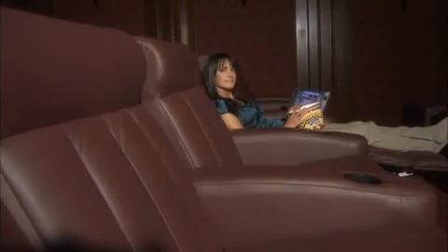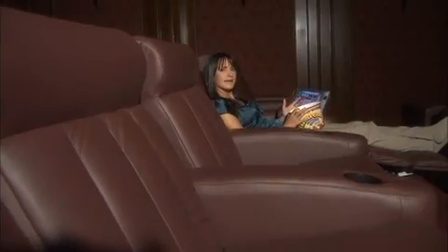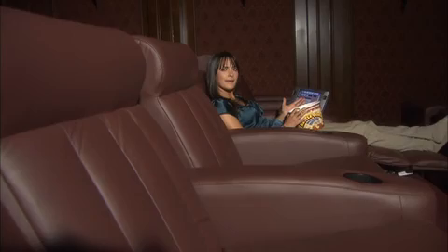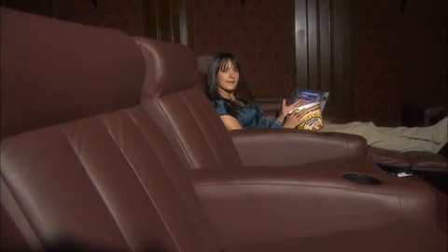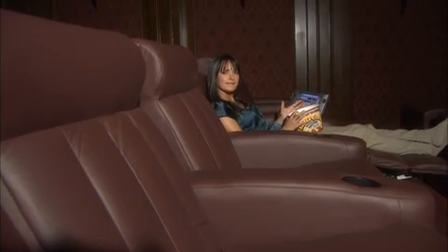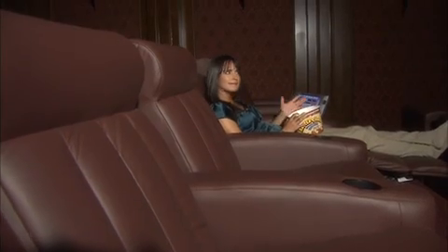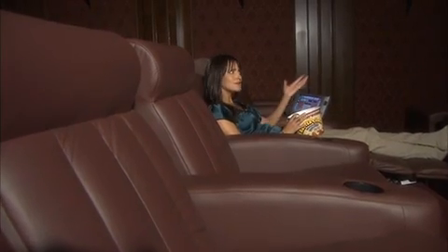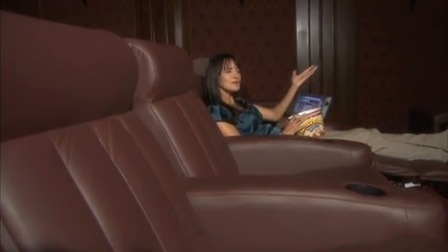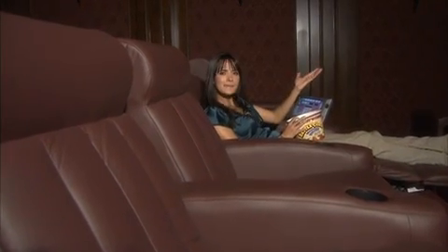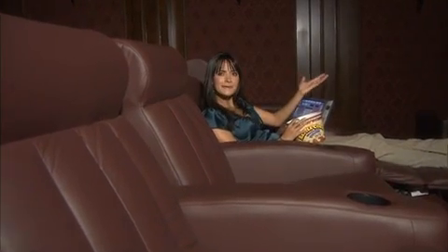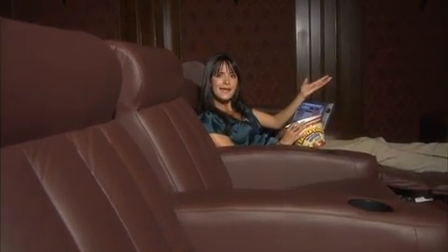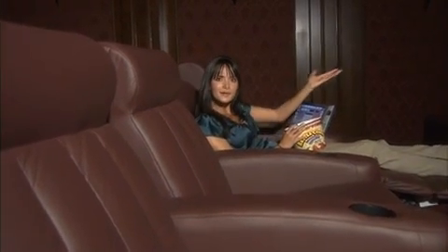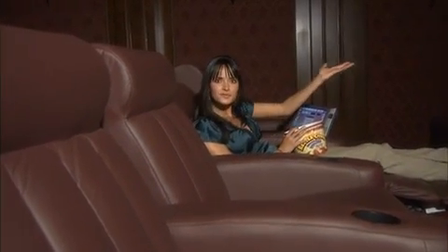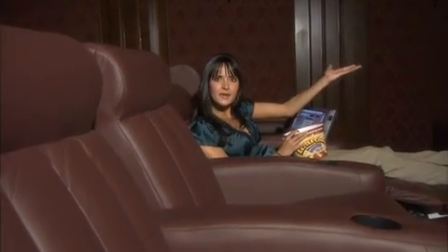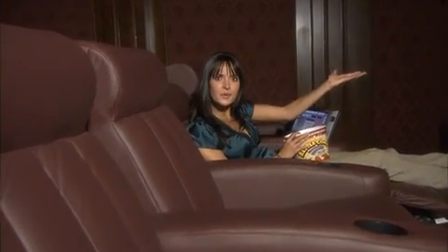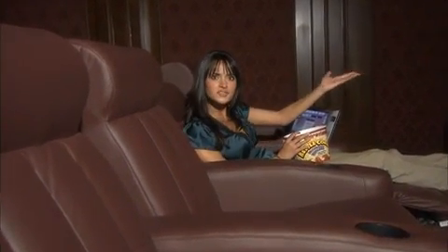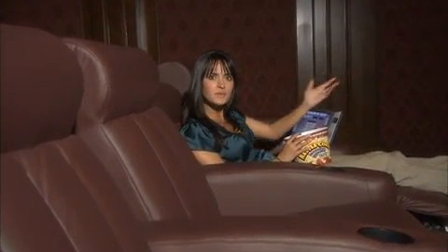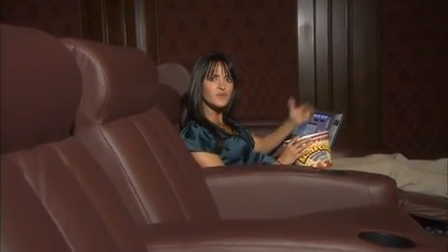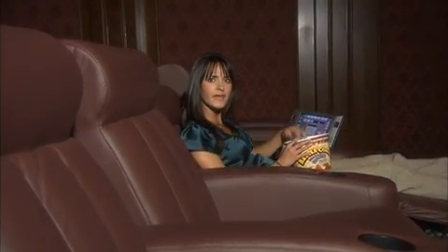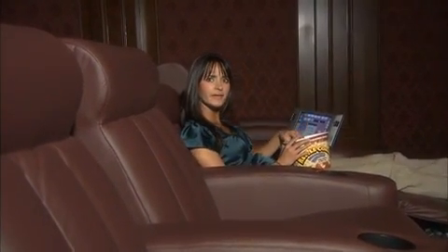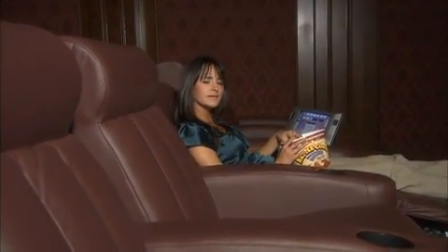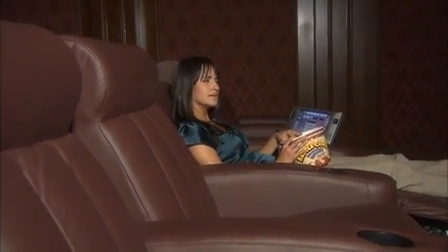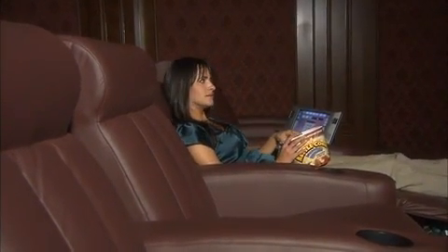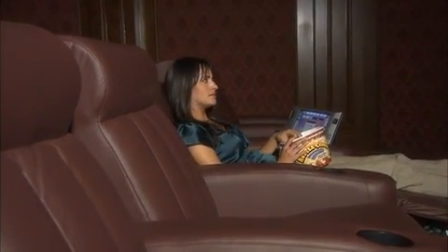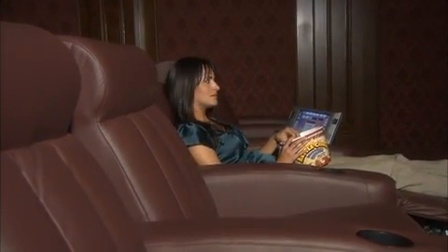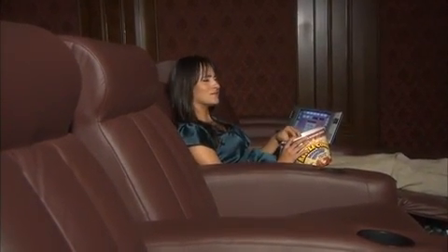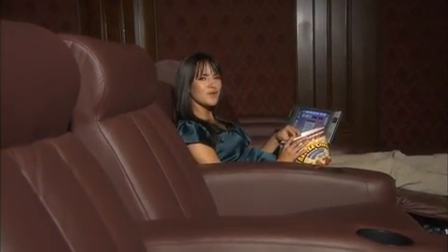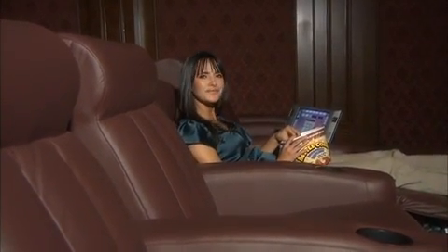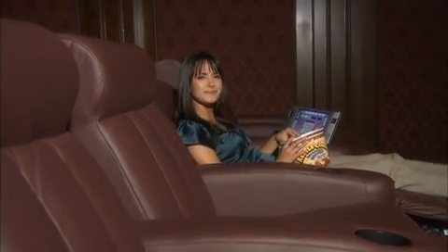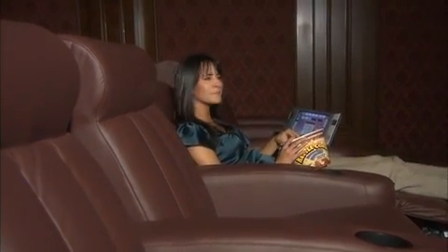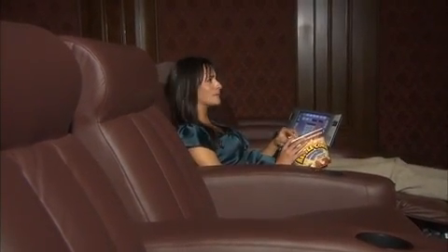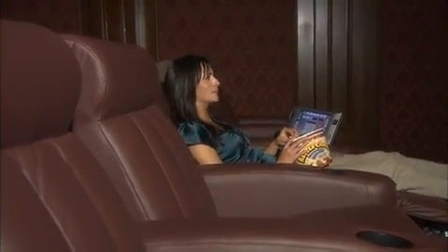Hey, can you keep it down? I'm trying to watch a movie. The nerve of some people.